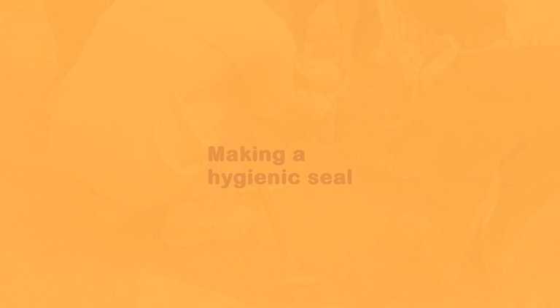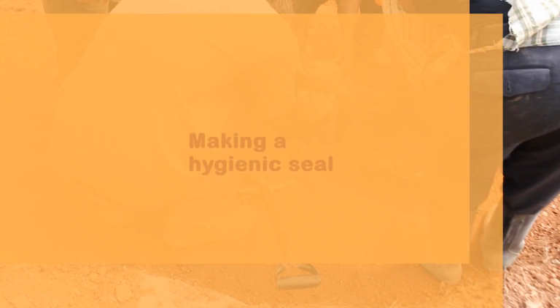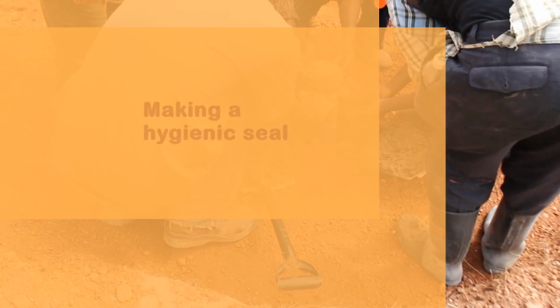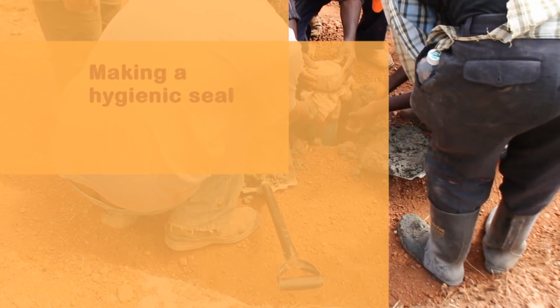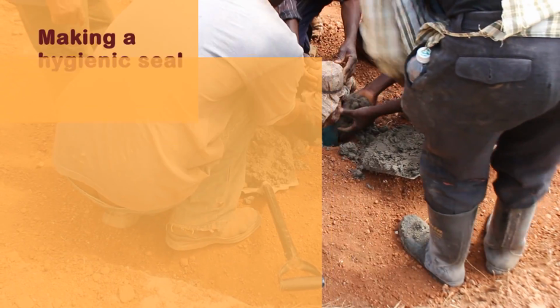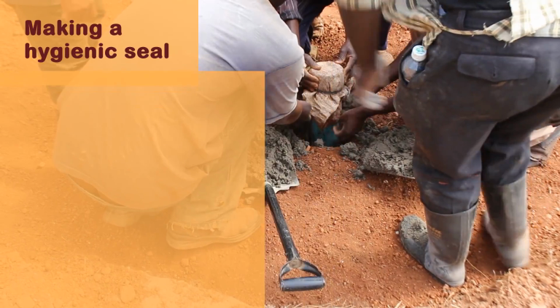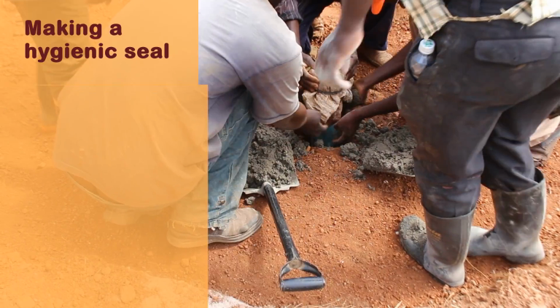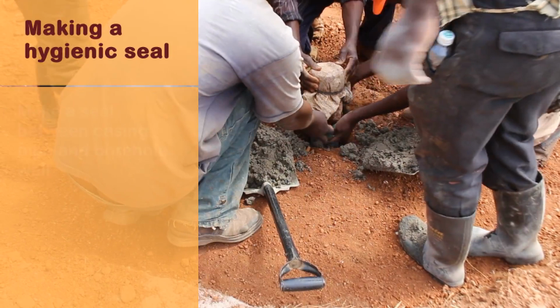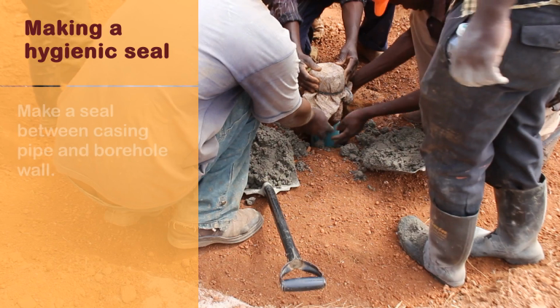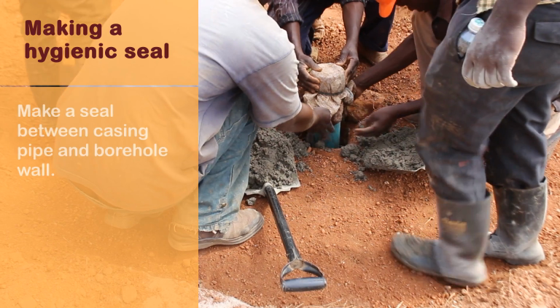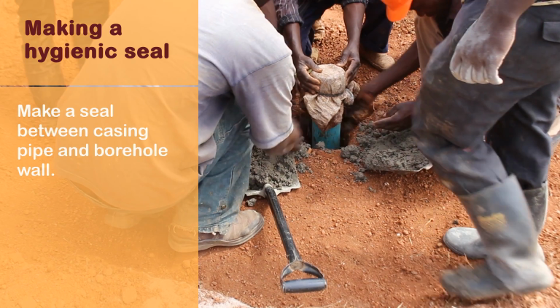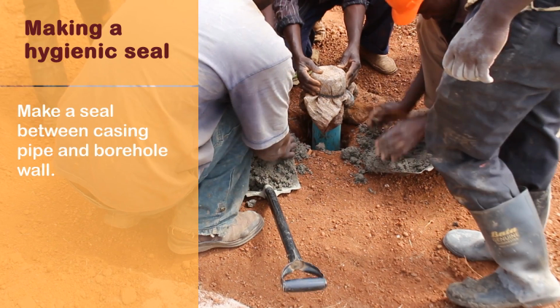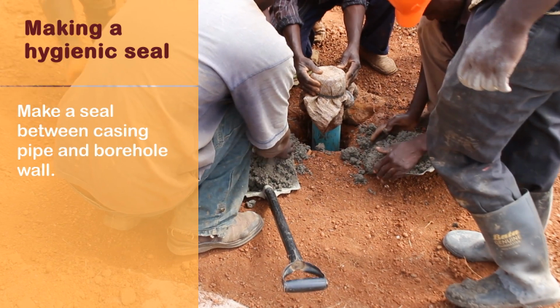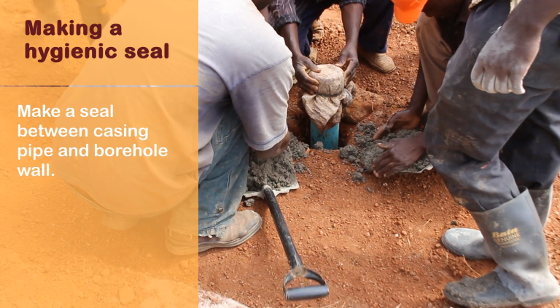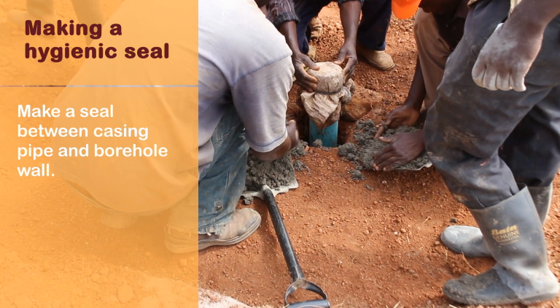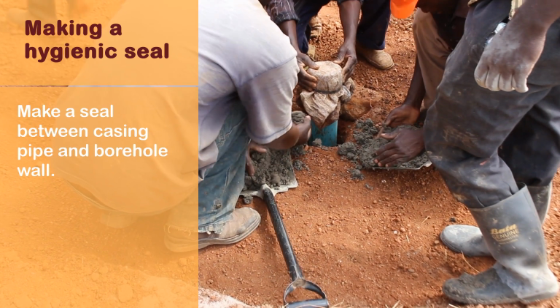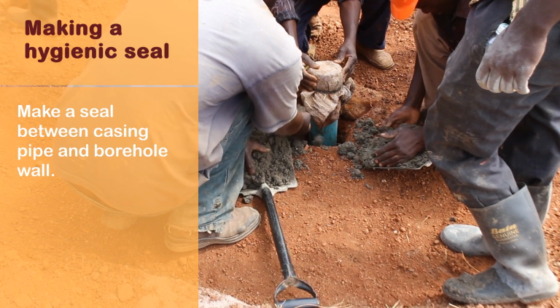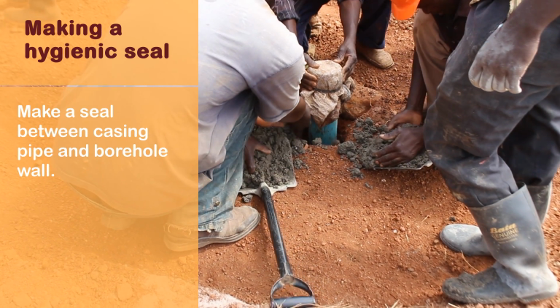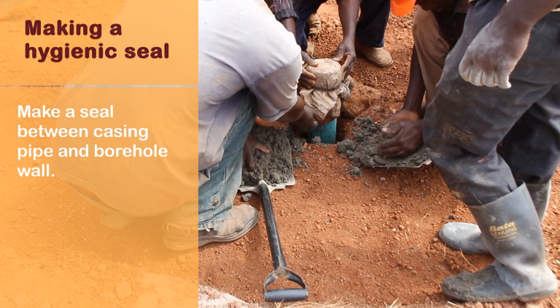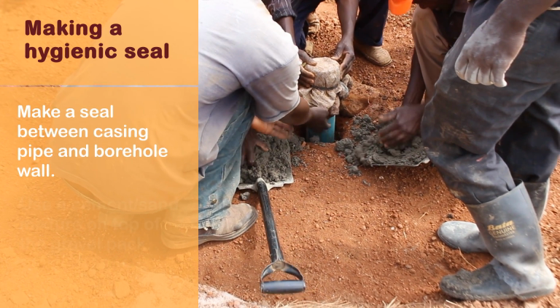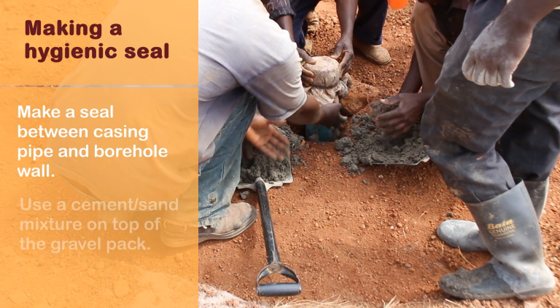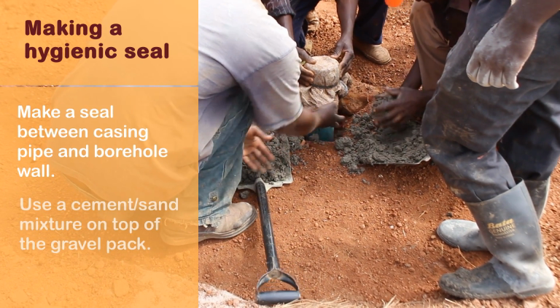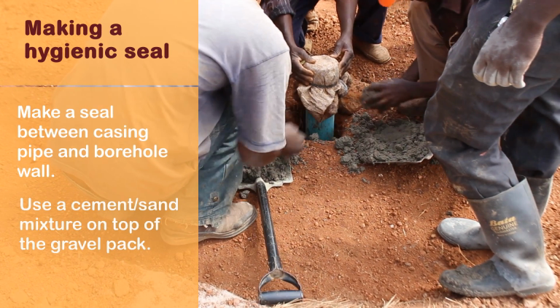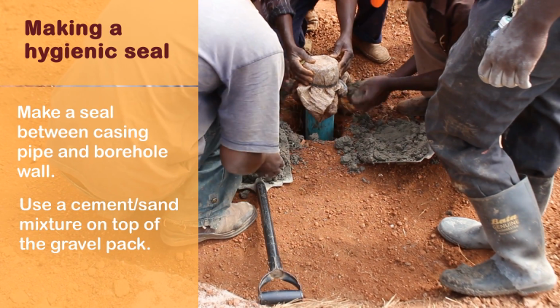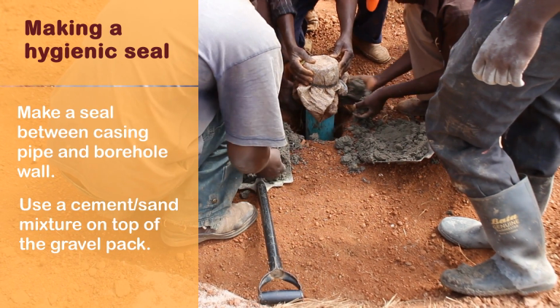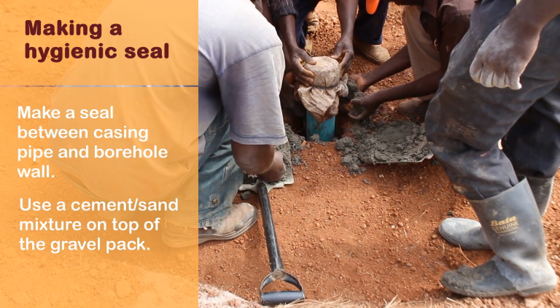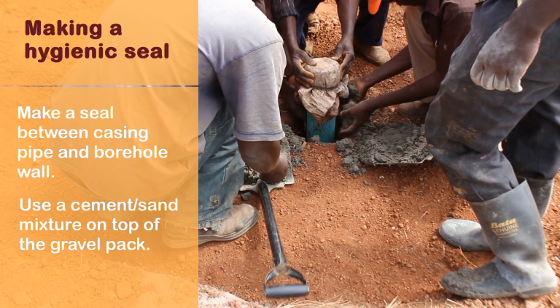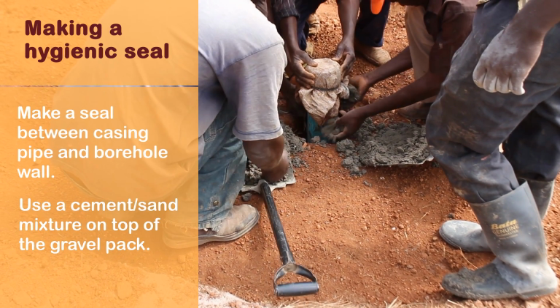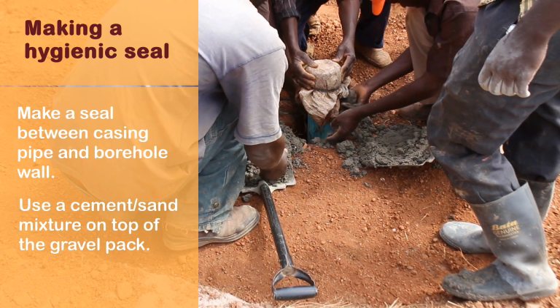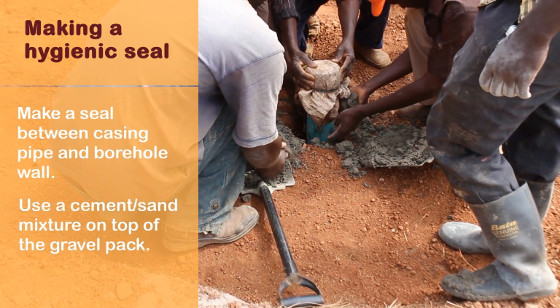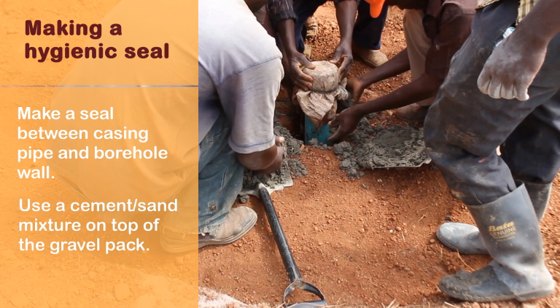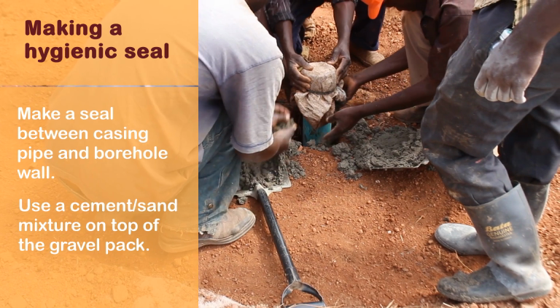Making a hygienic seal: make a seal between the casing pipe and the borehole wall. Use a cement/sand mixture on top of the gravel pack.